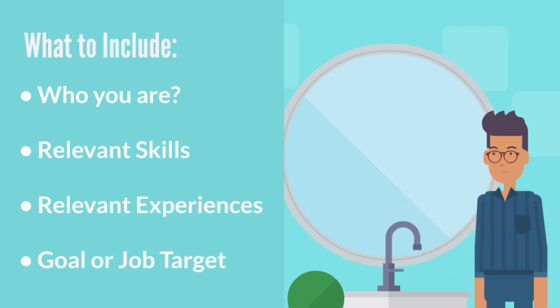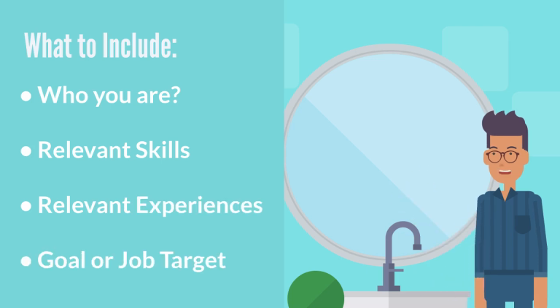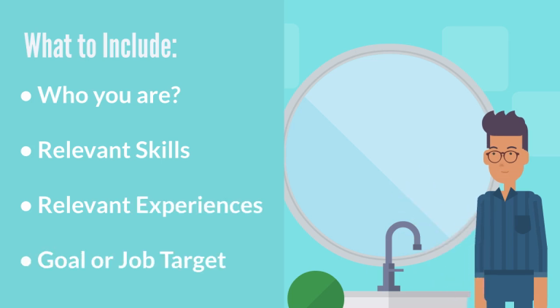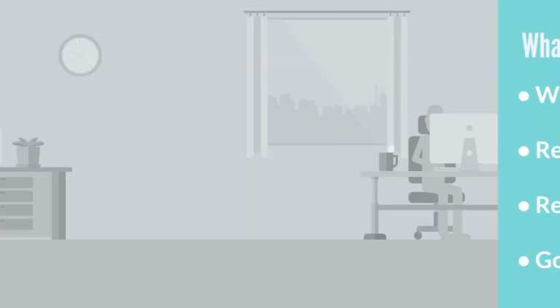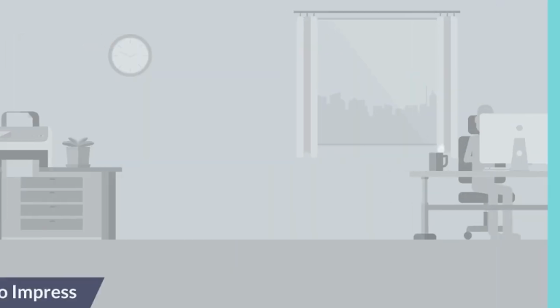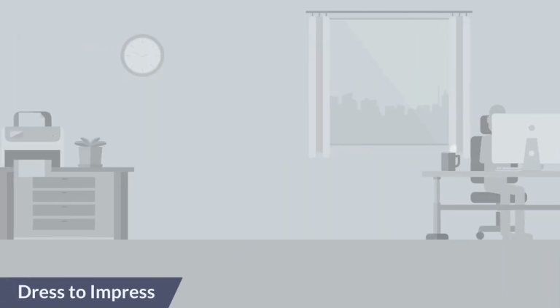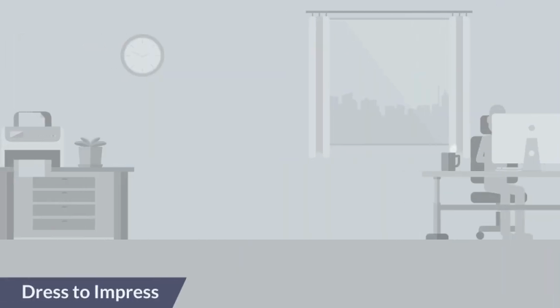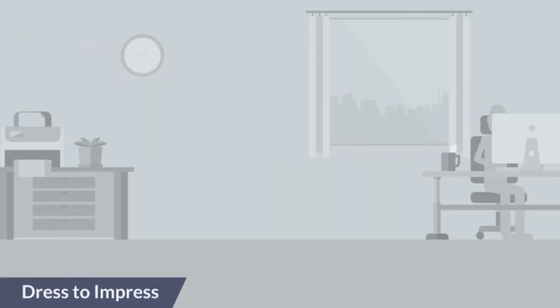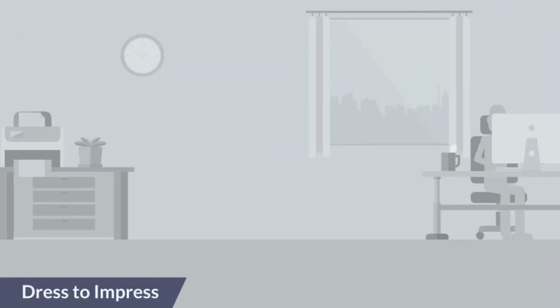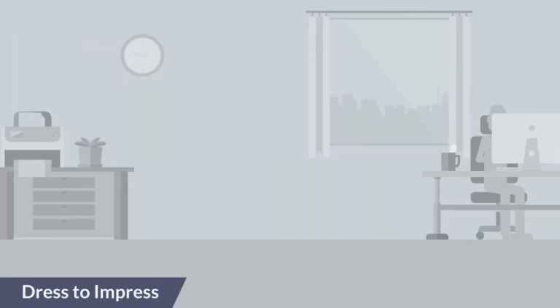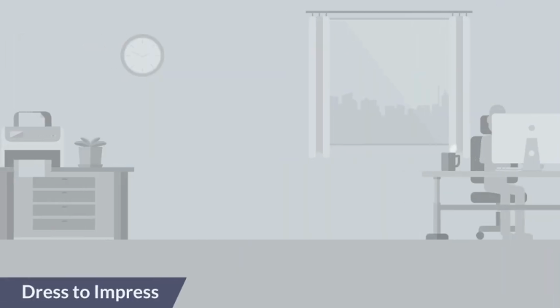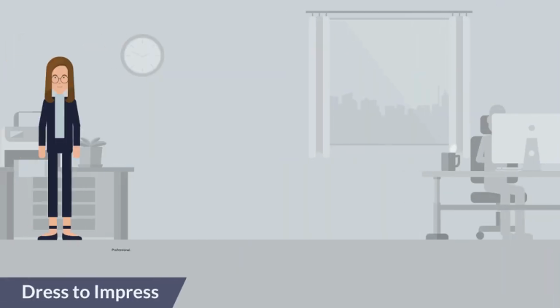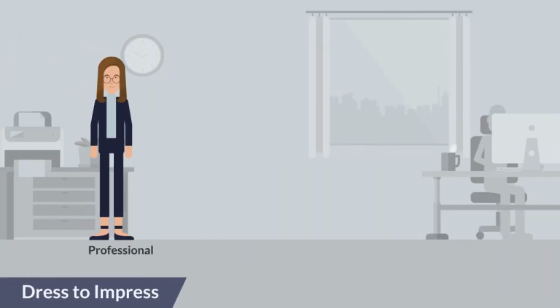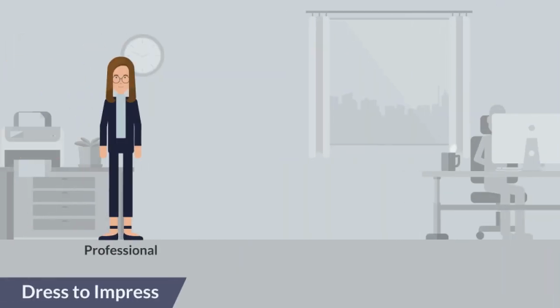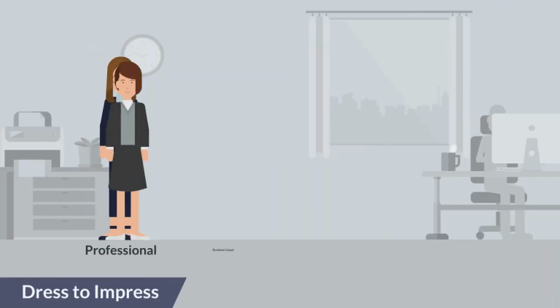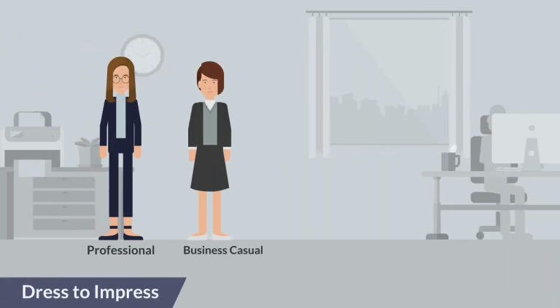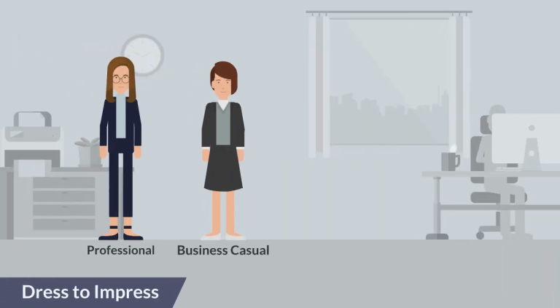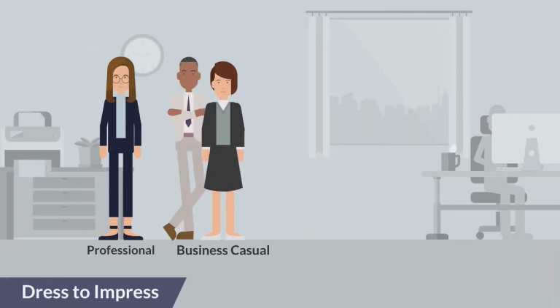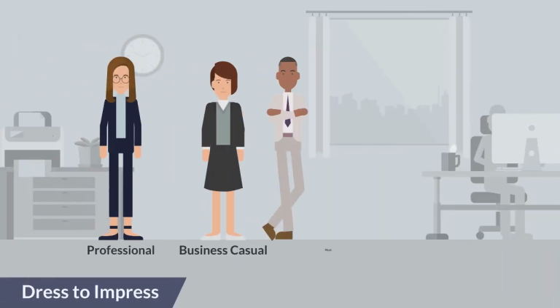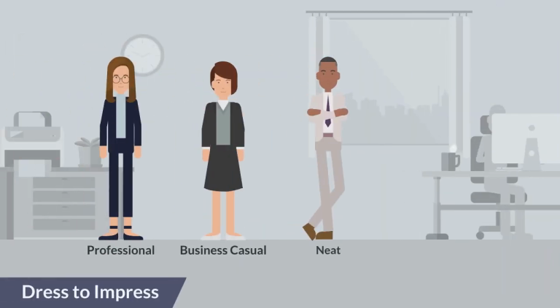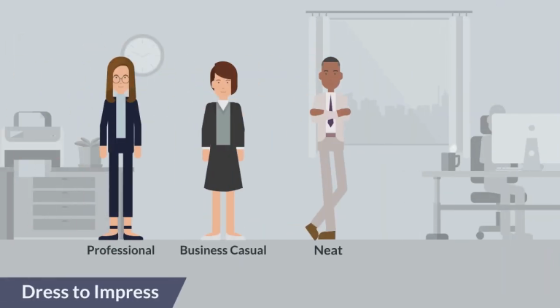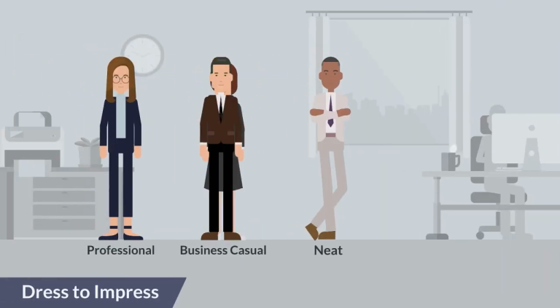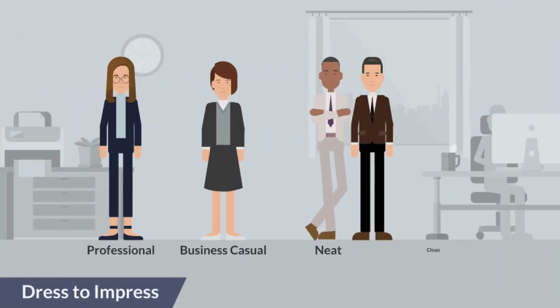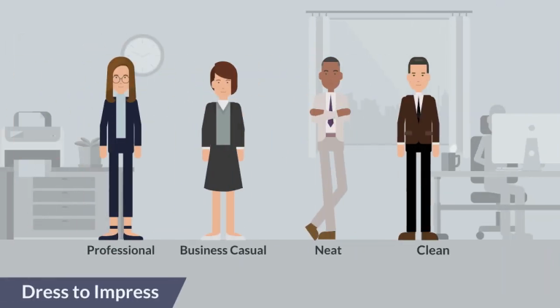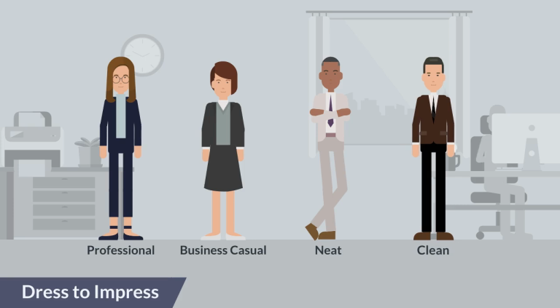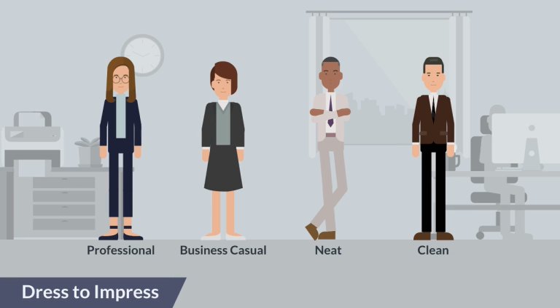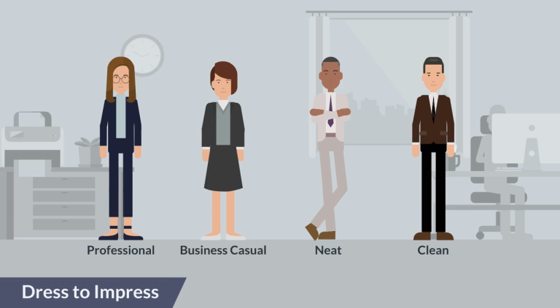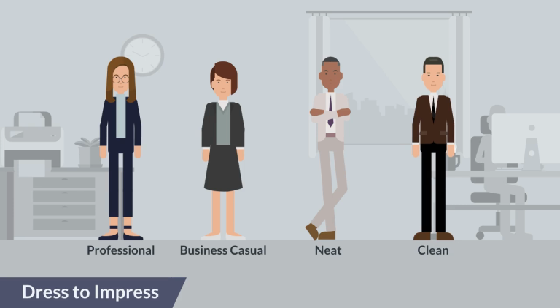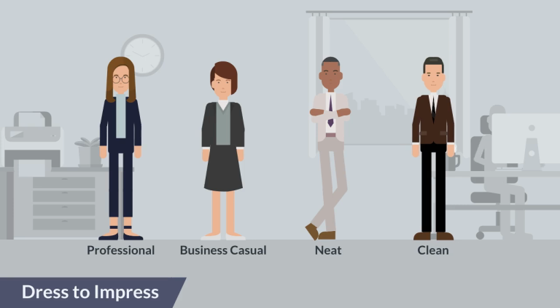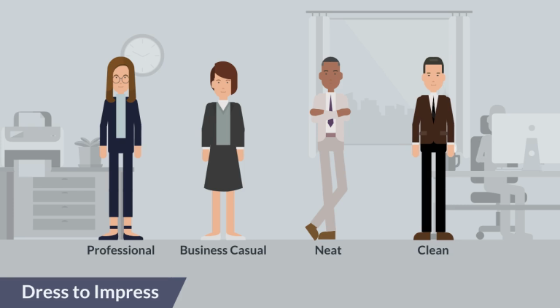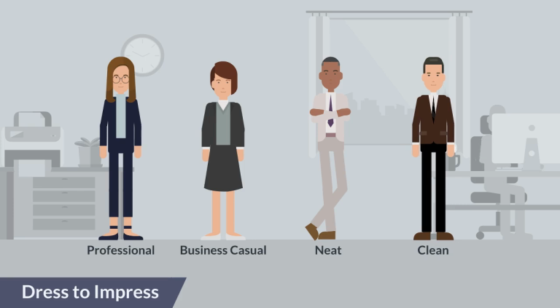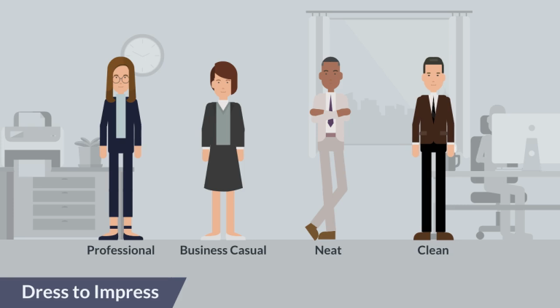Prepare your attire in advance. Ensure that your clothing is ironed, professional, neat, and clean.